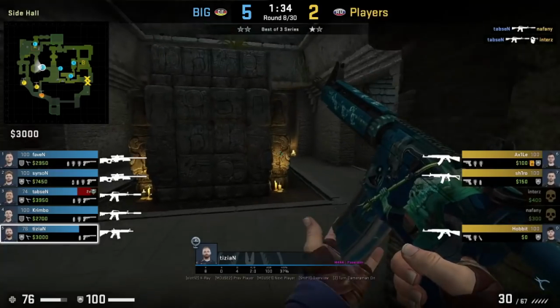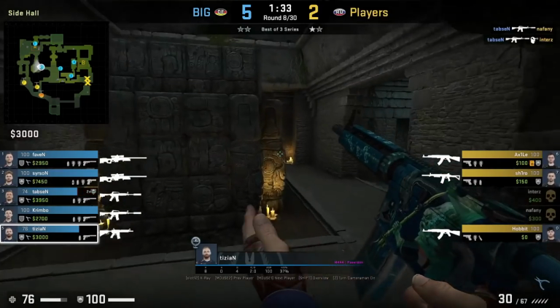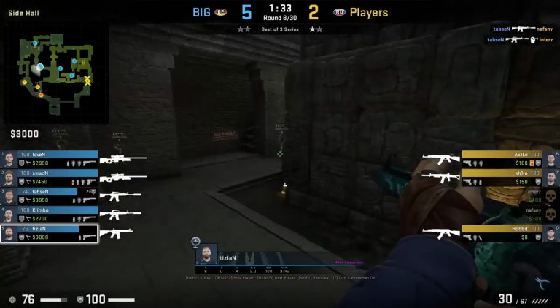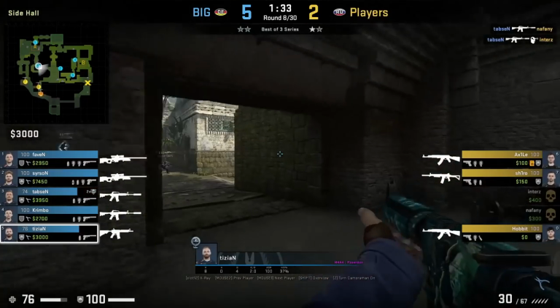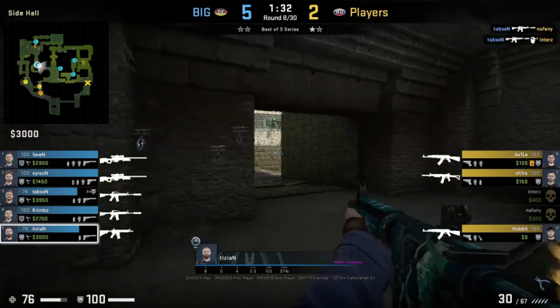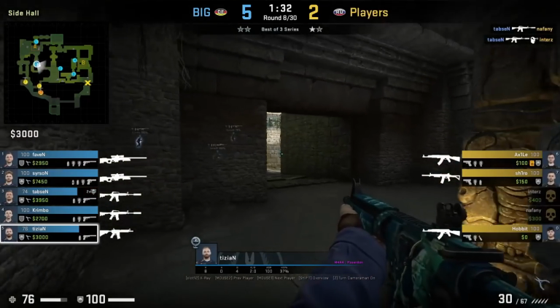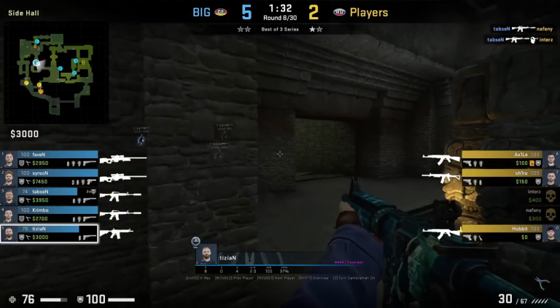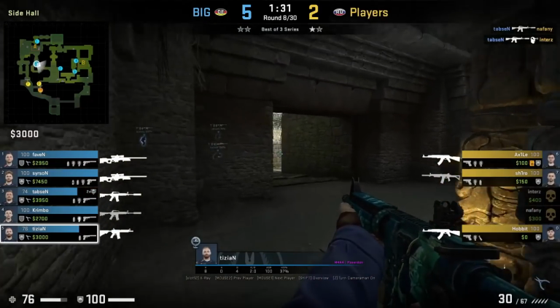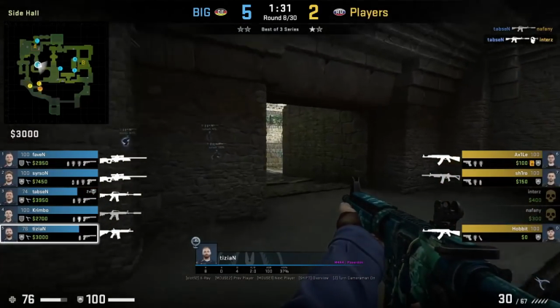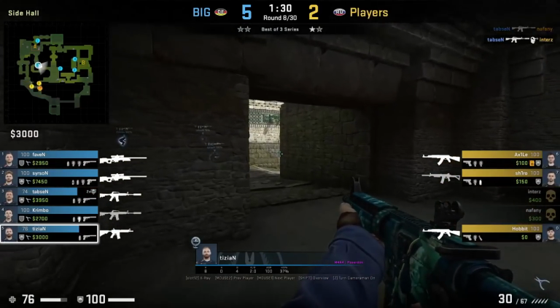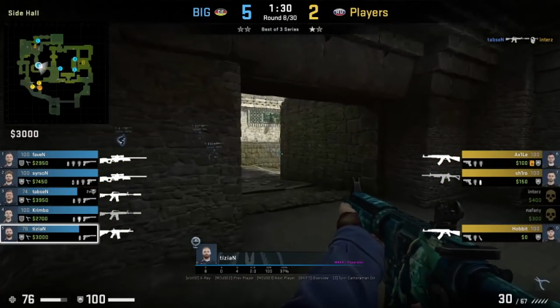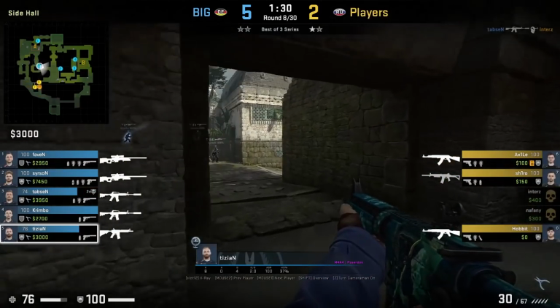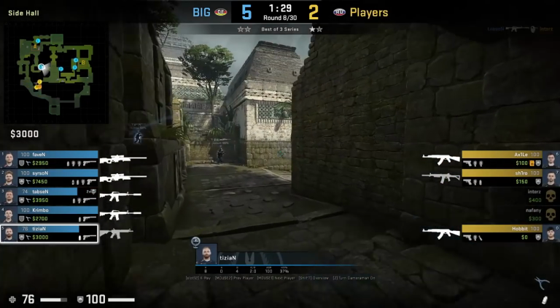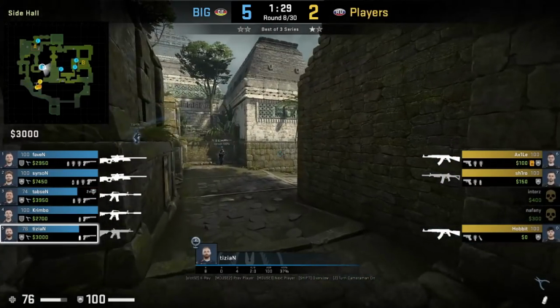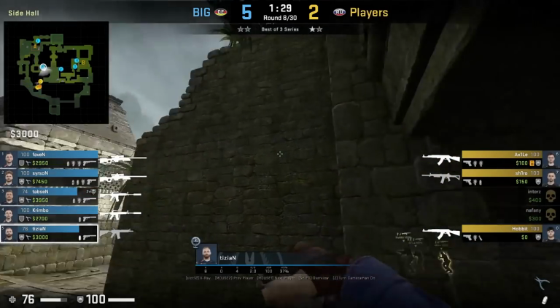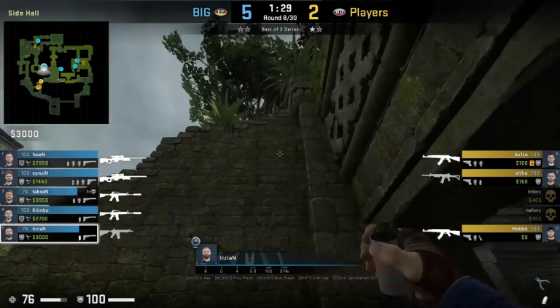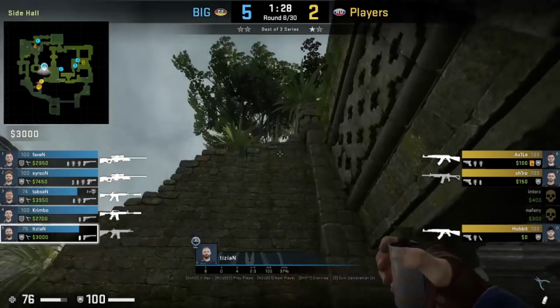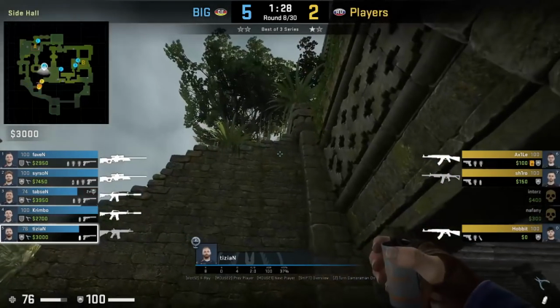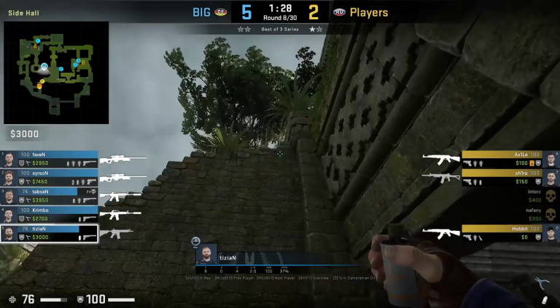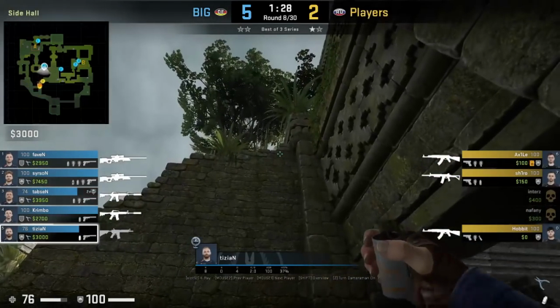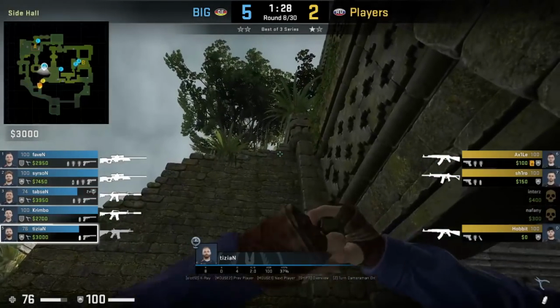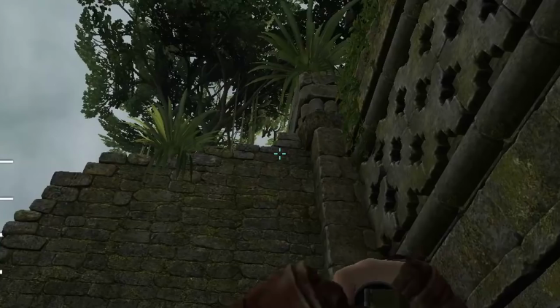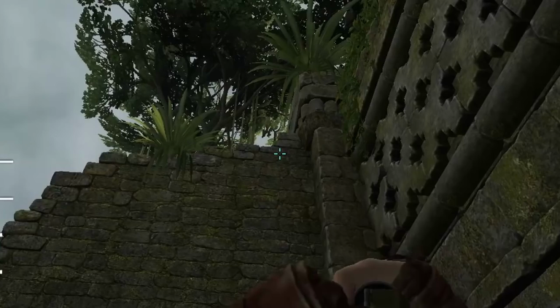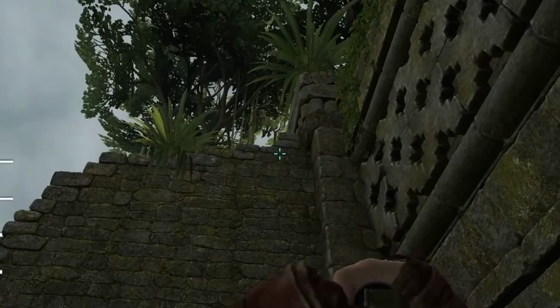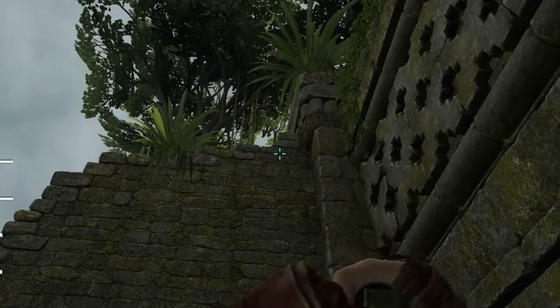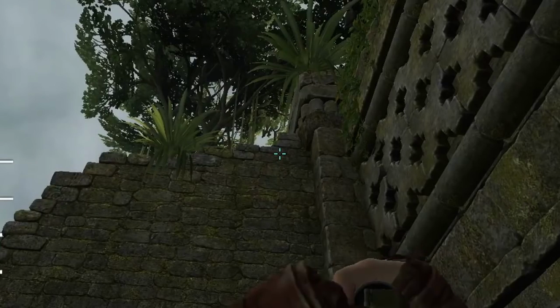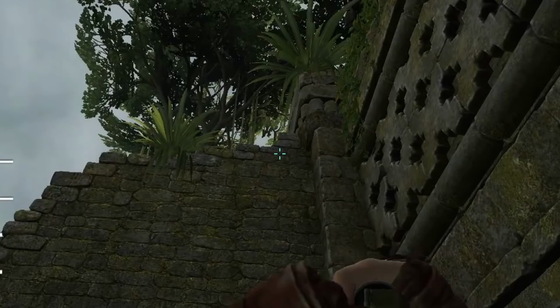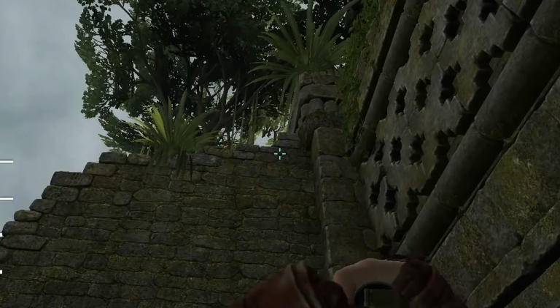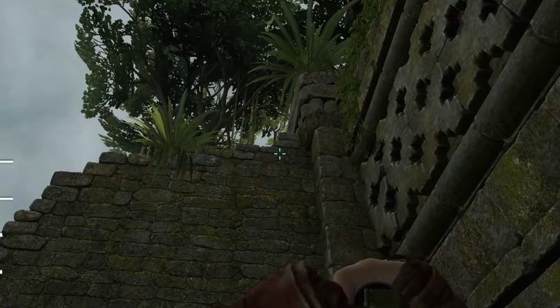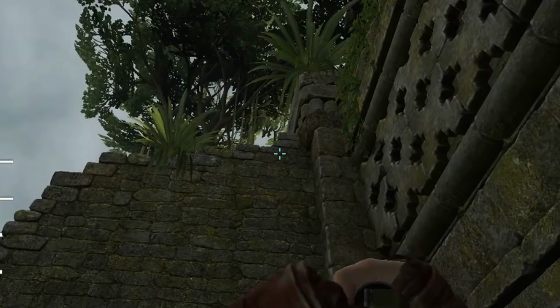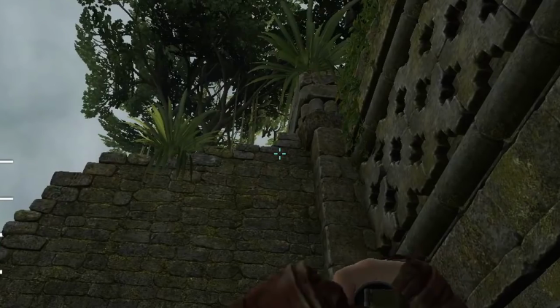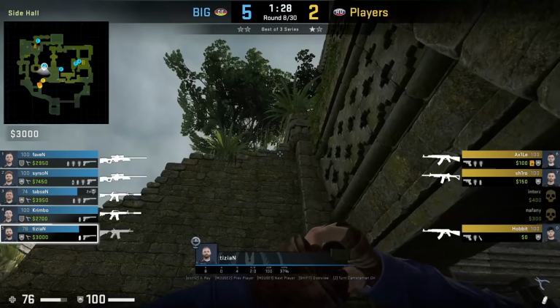Tisian smokes elbow from donut tunnel. He stands inside the cubby to the left, aims here, then jump throws.